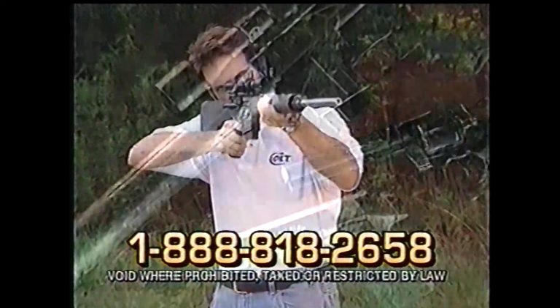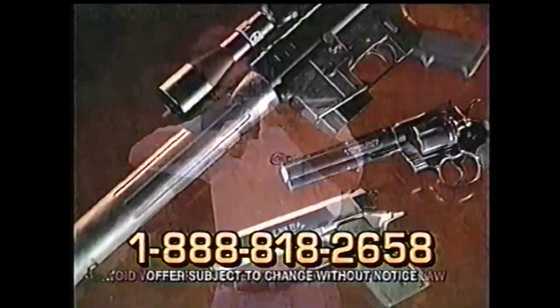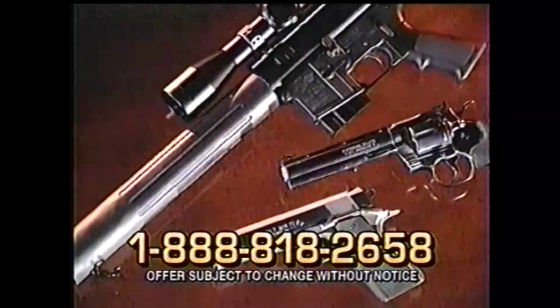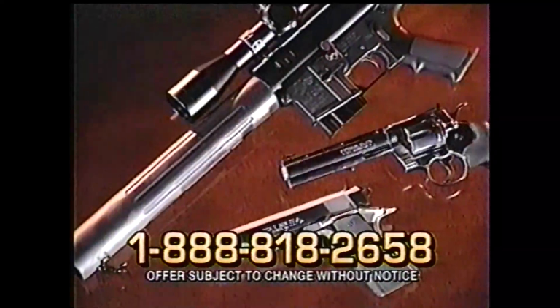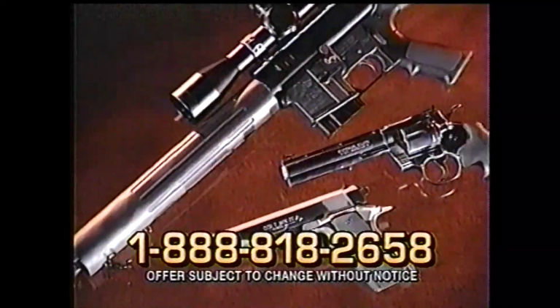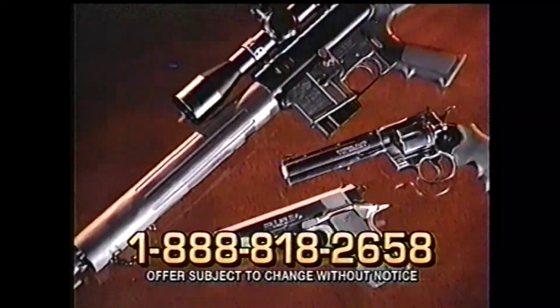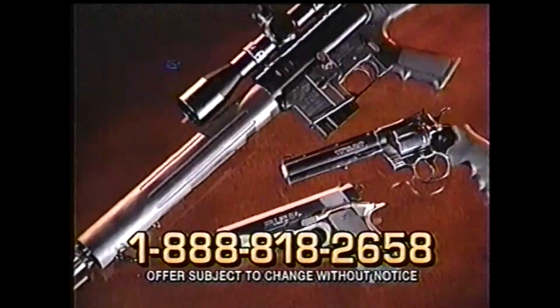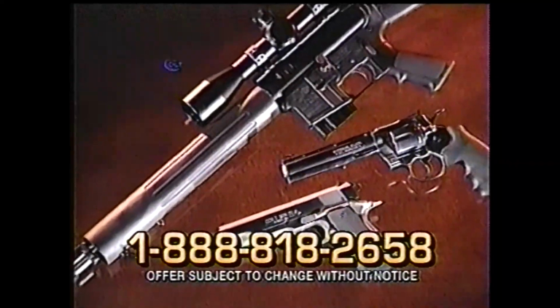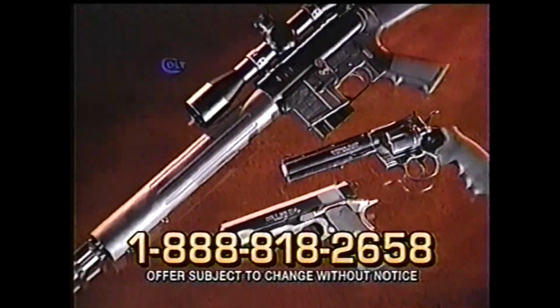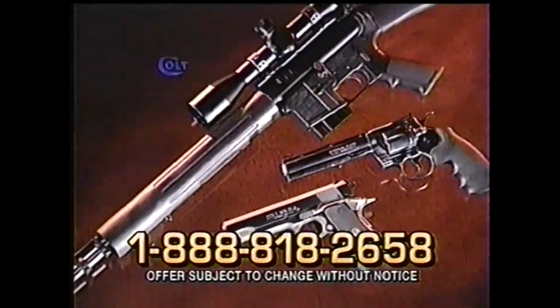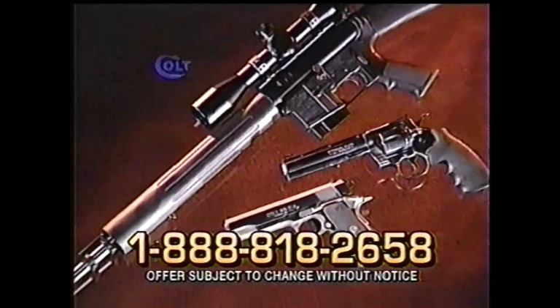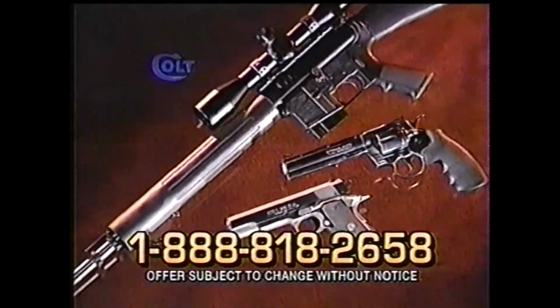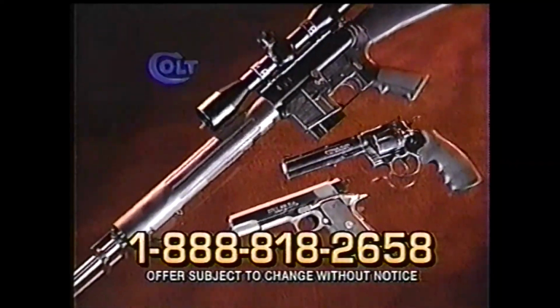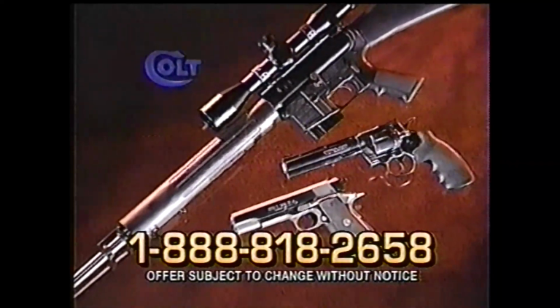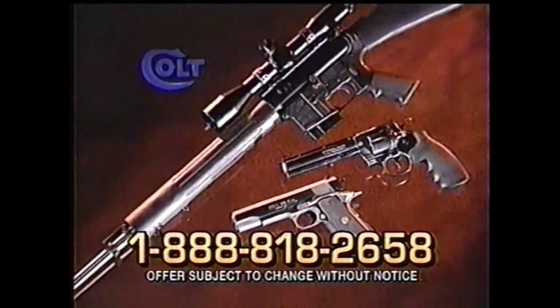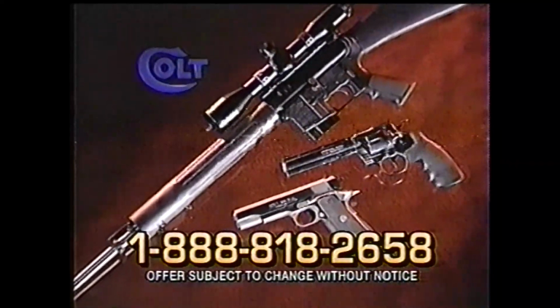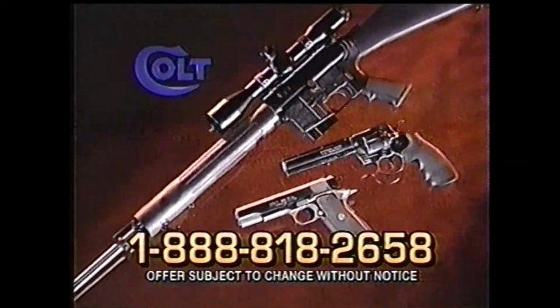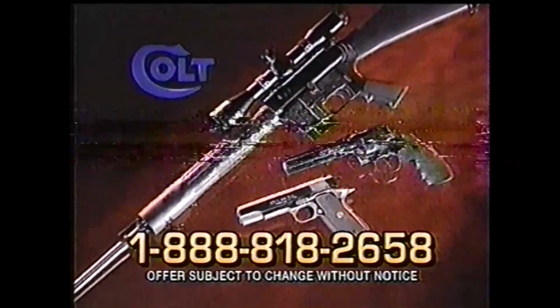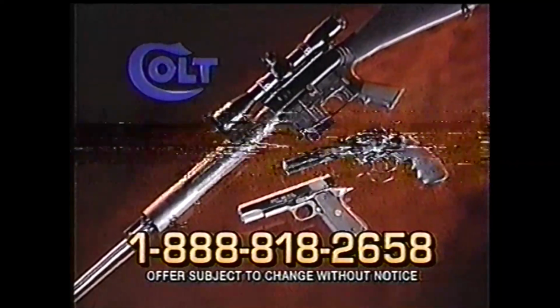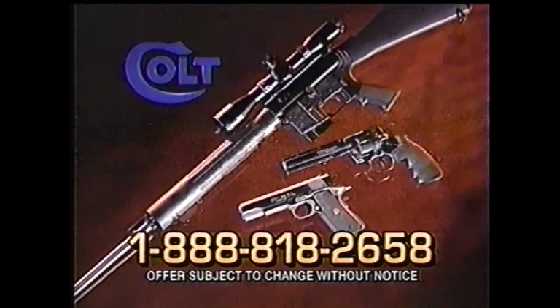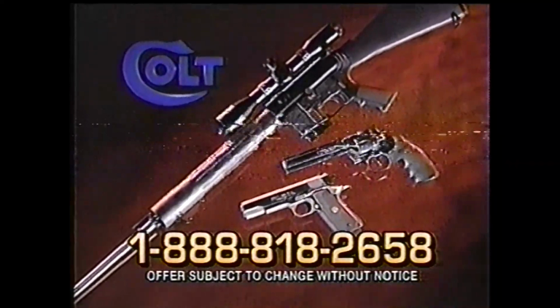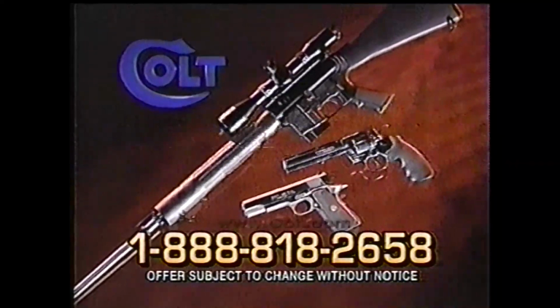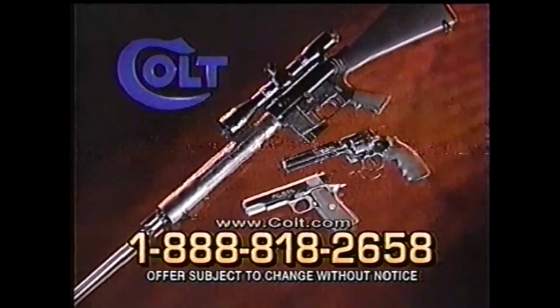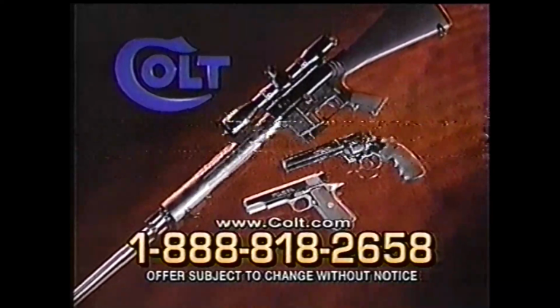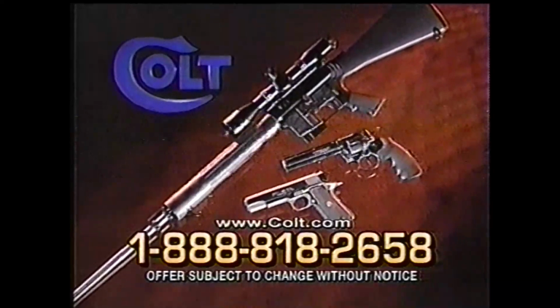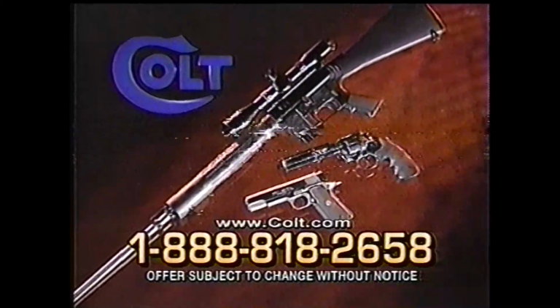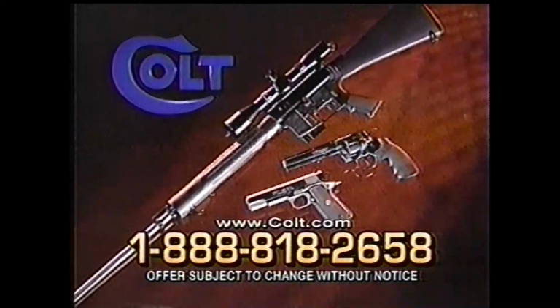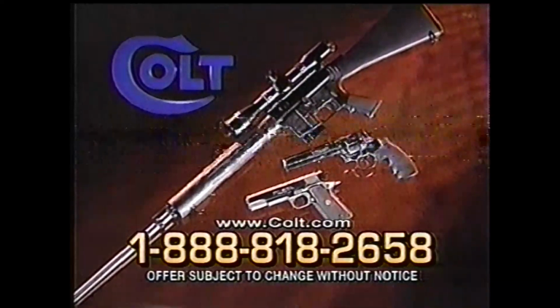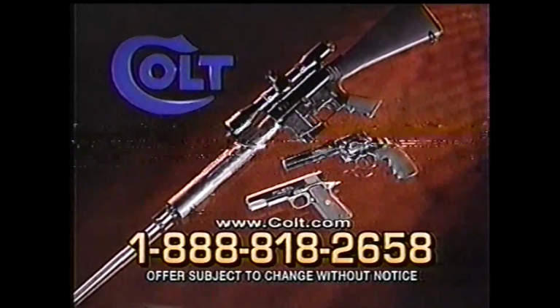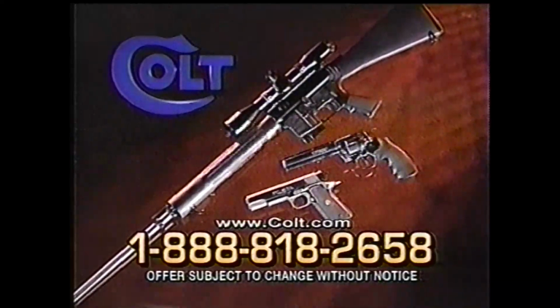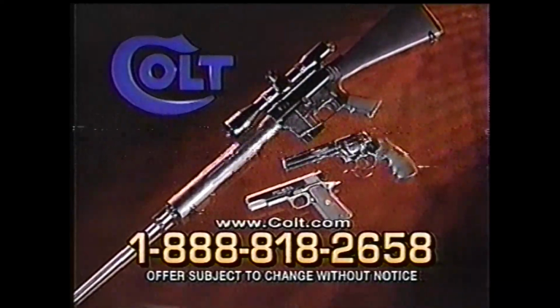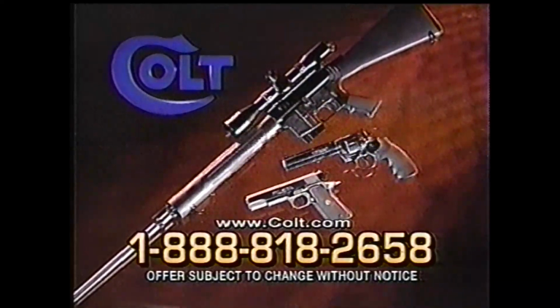Now you can own an American legend and get the gear free. Don't miss out. Call now for your nearest Colt dealer.